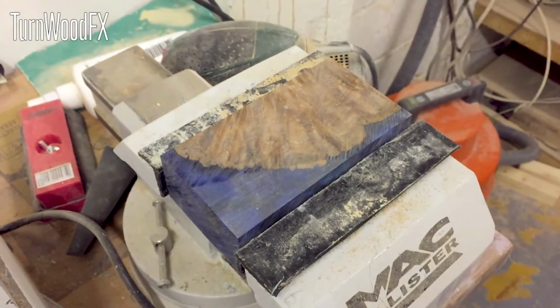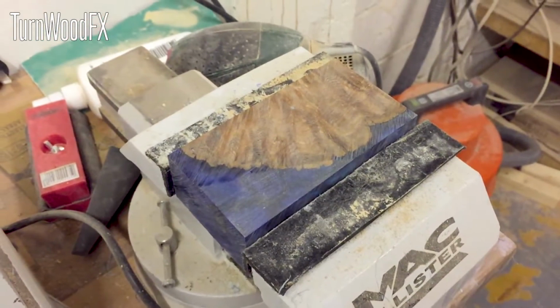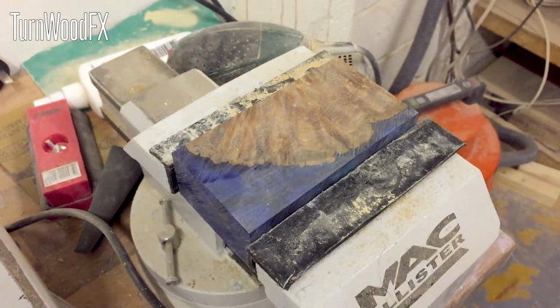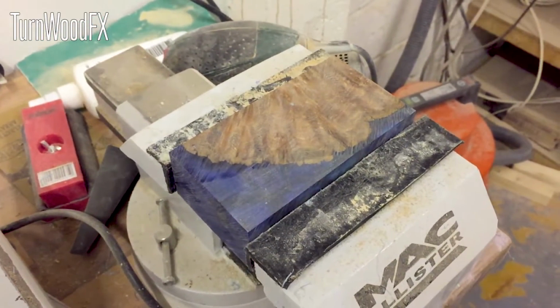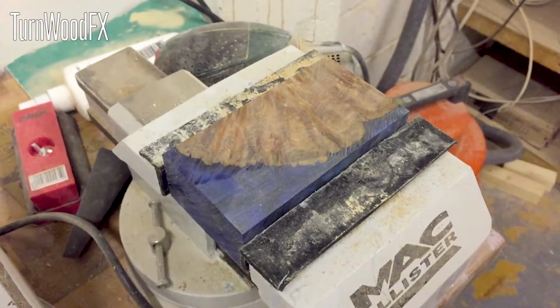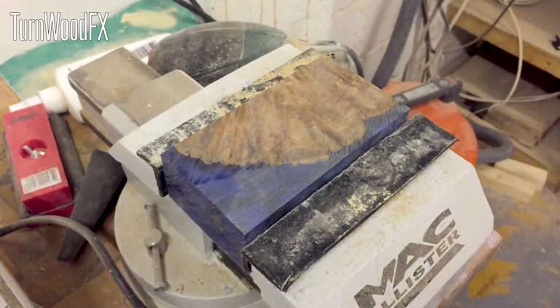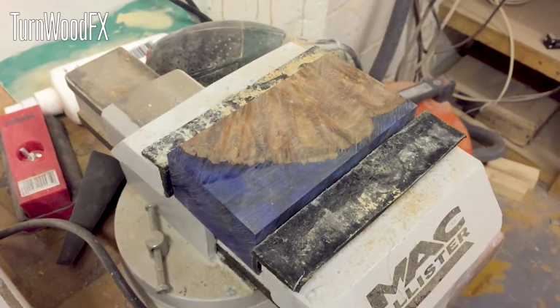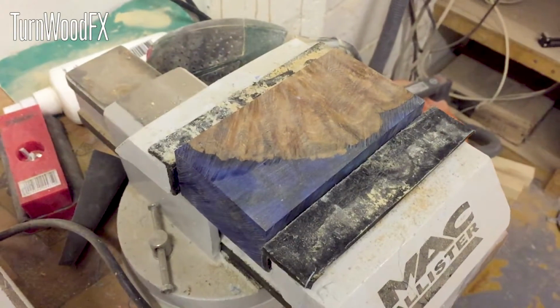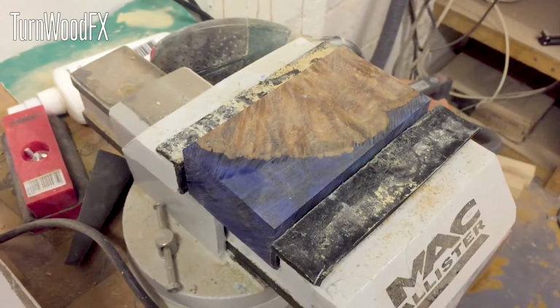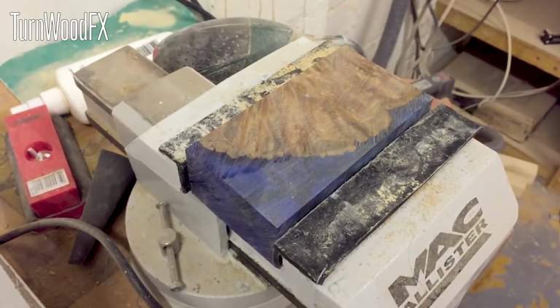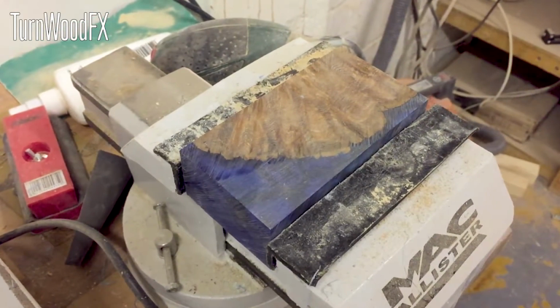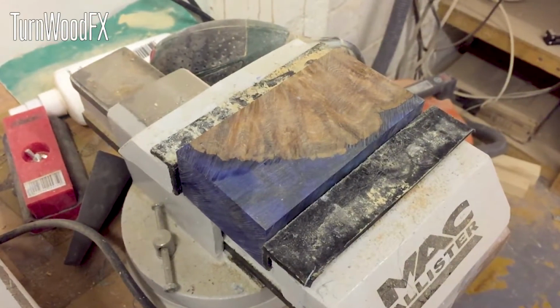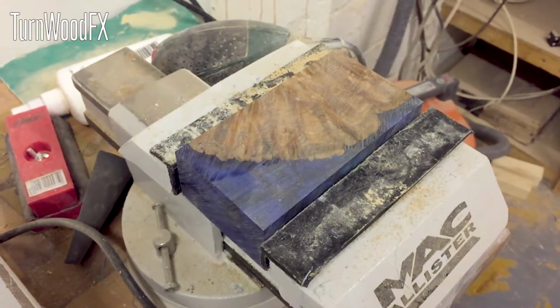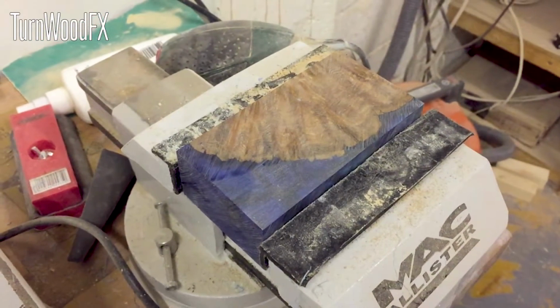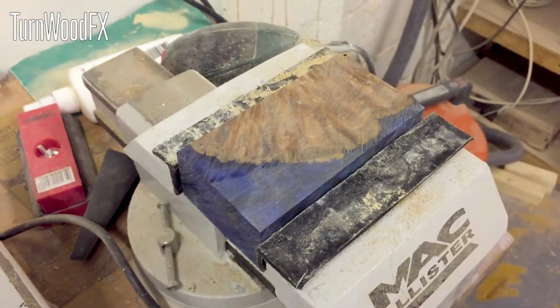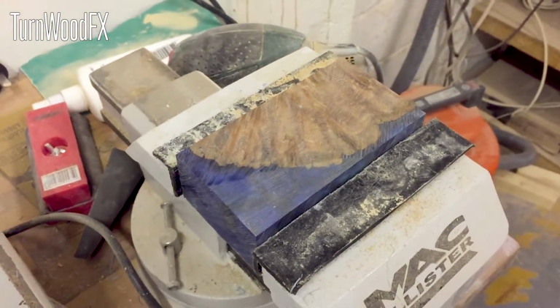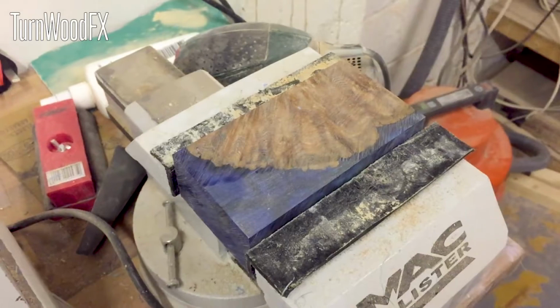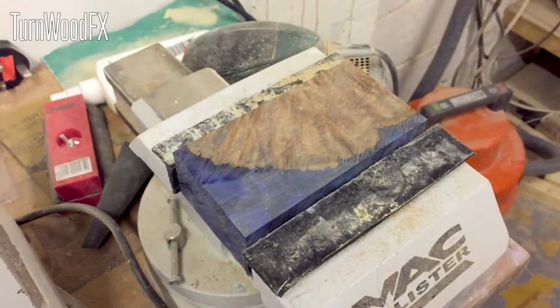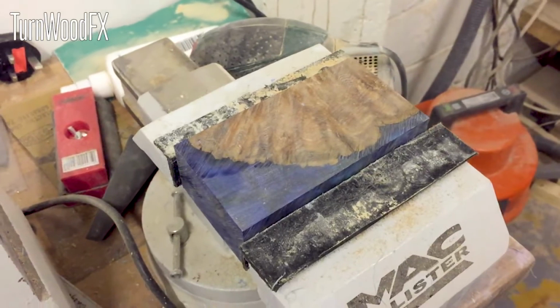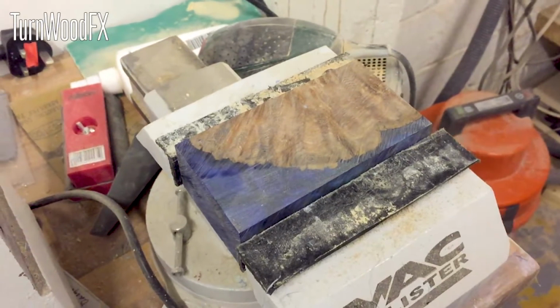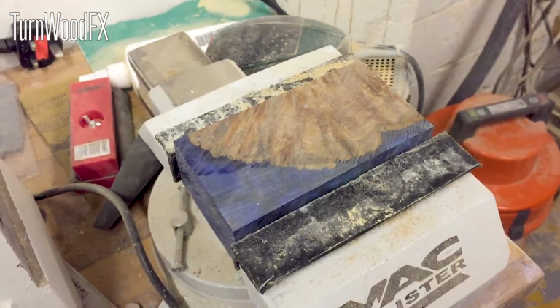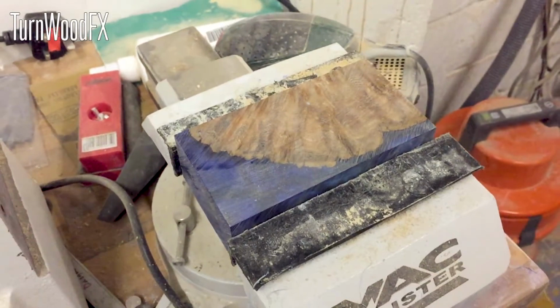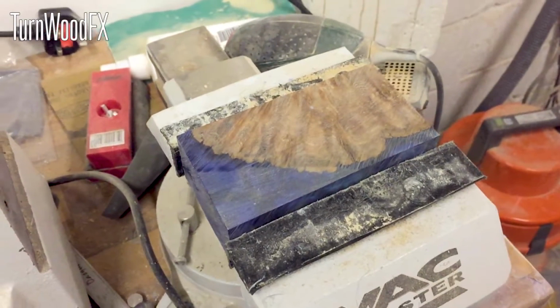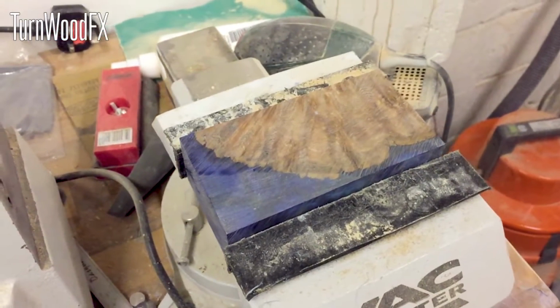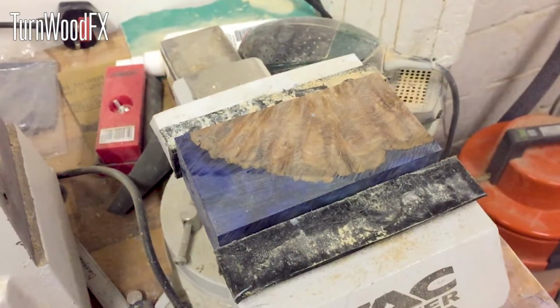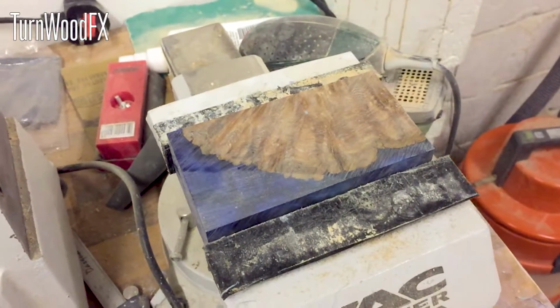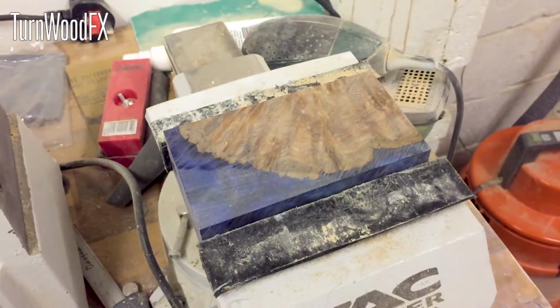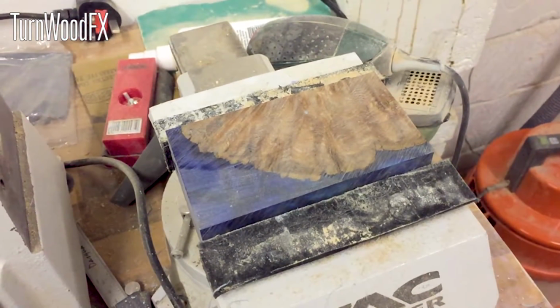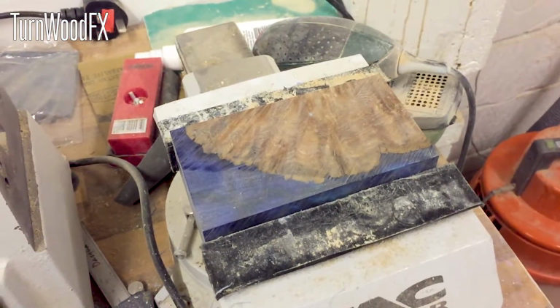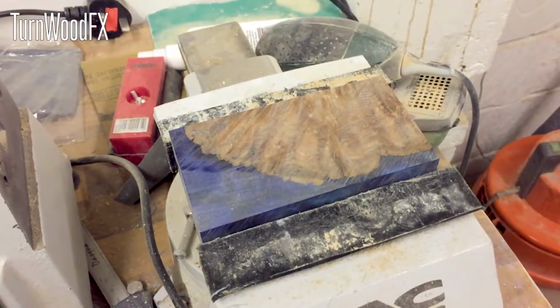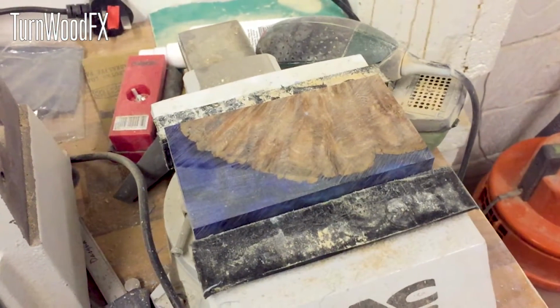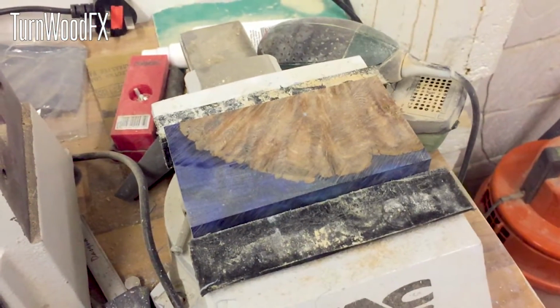Now at the moment it does look a little bit rubbish, but once I've given it a good sanding and then add a little bit of white spirit, I see it really start to come into line.